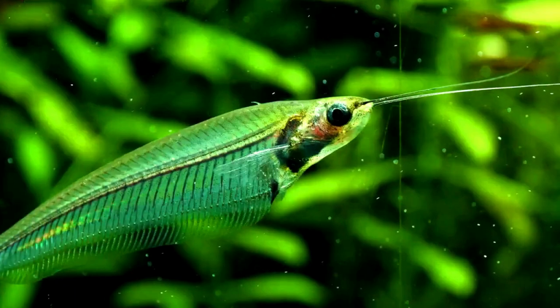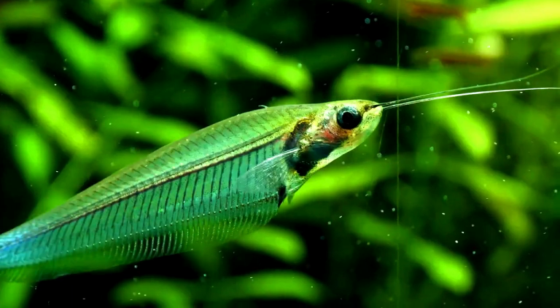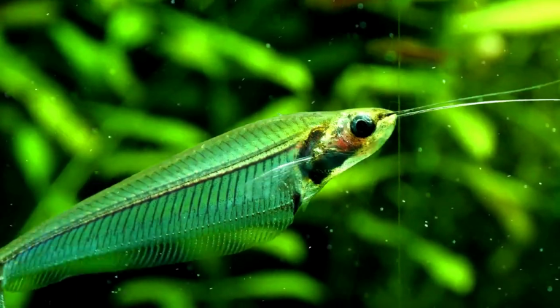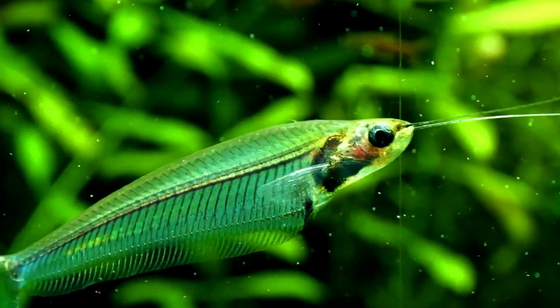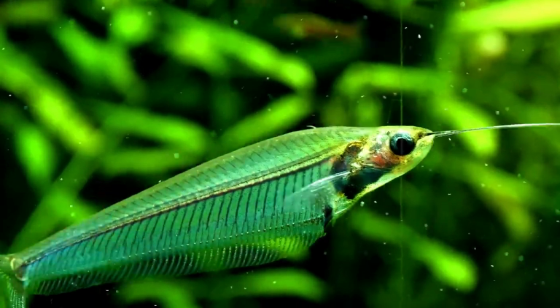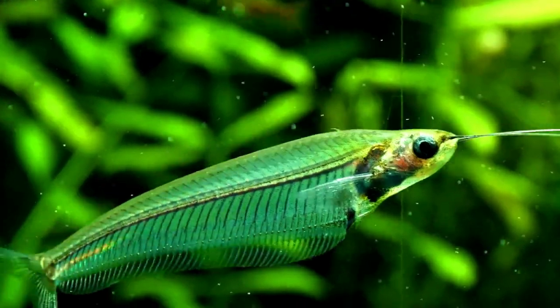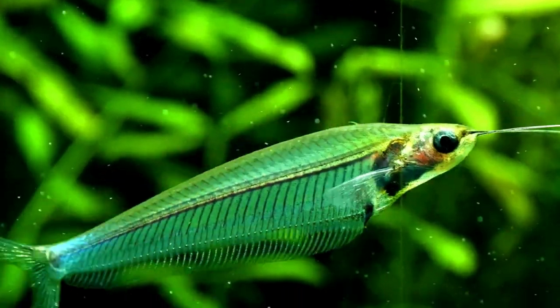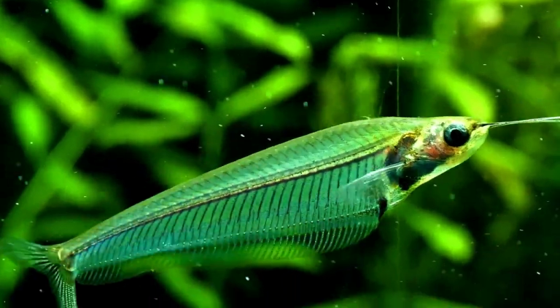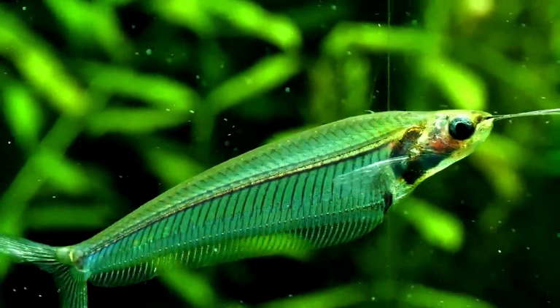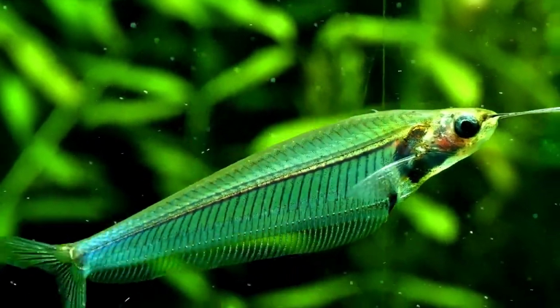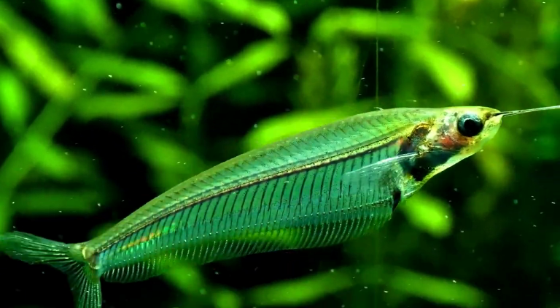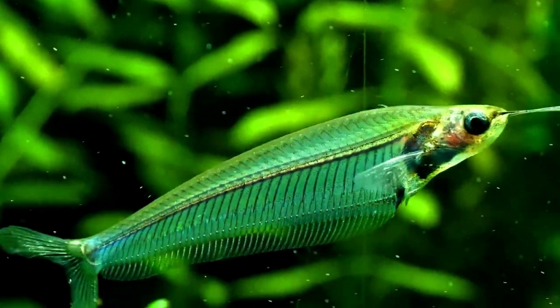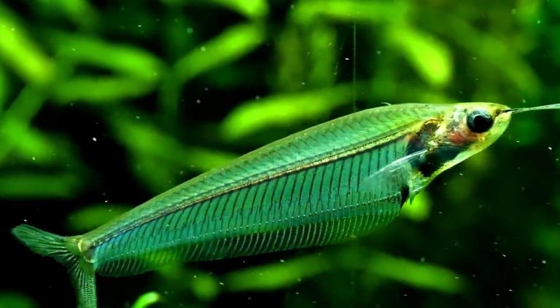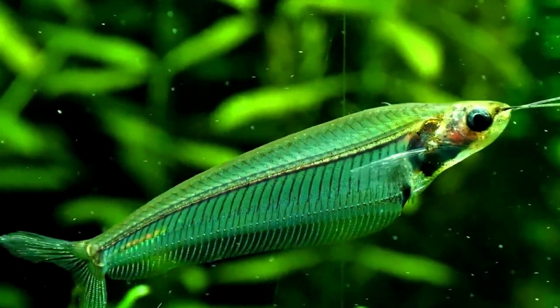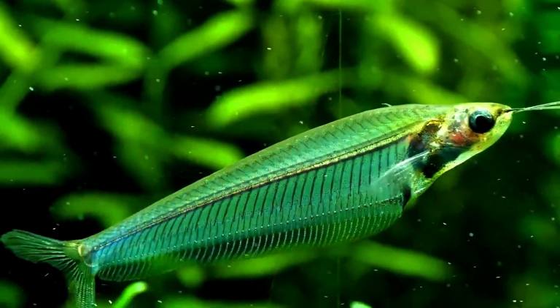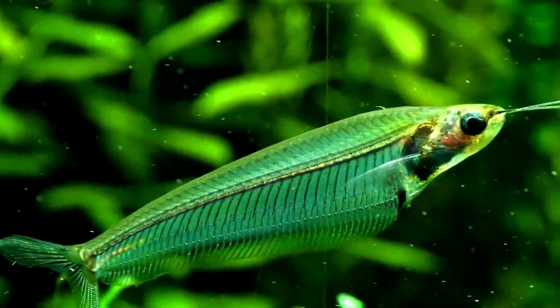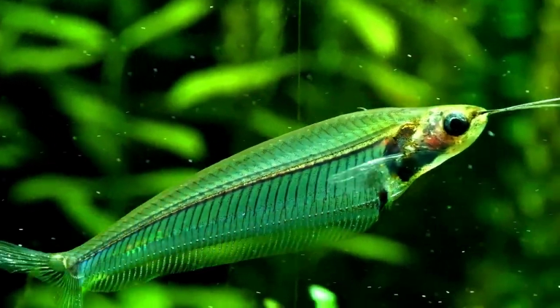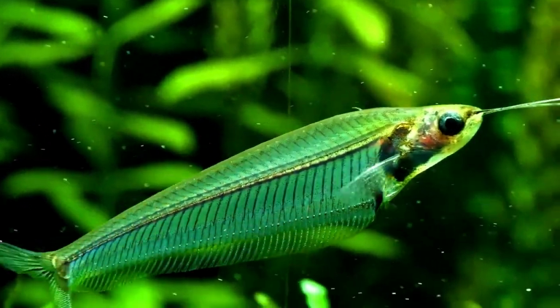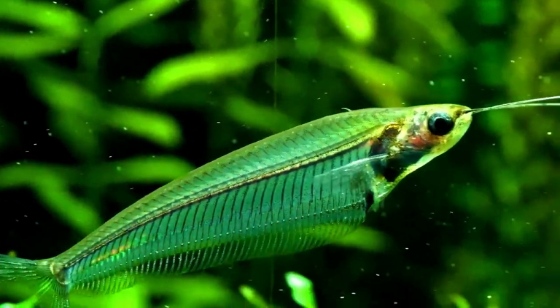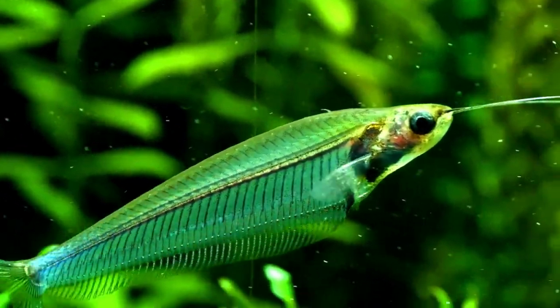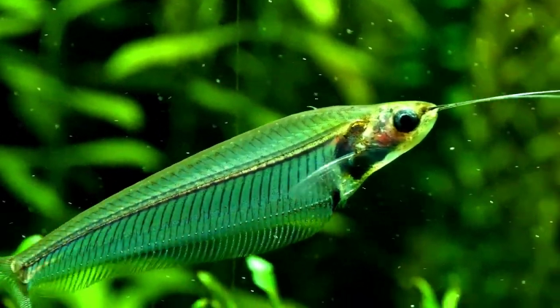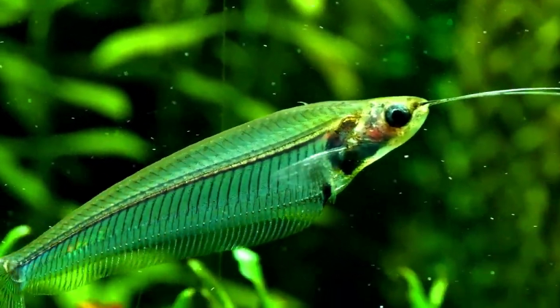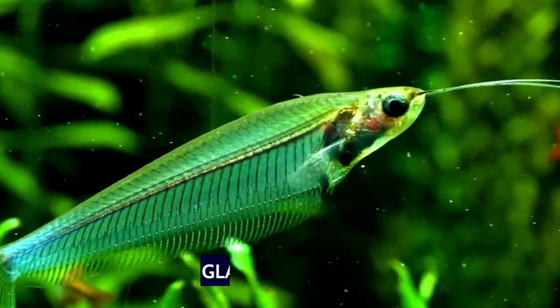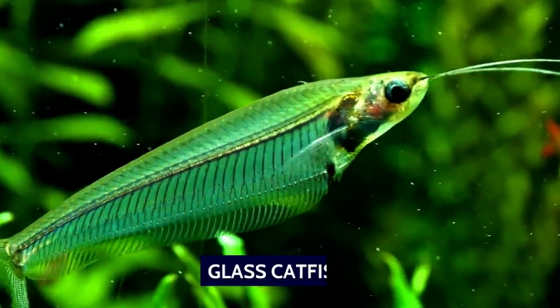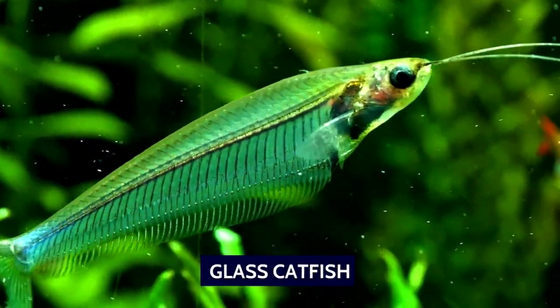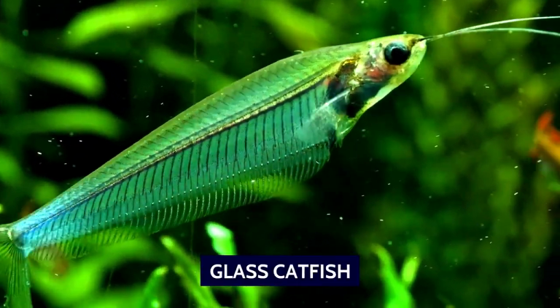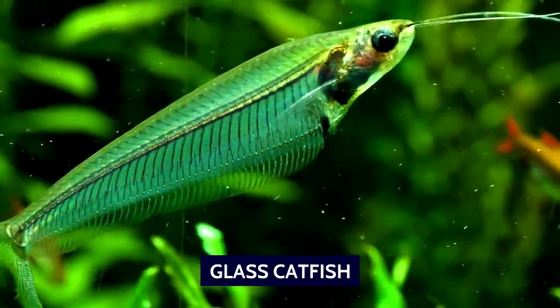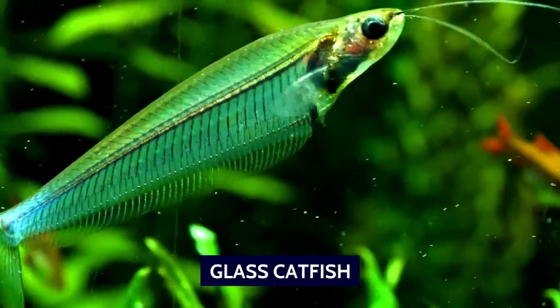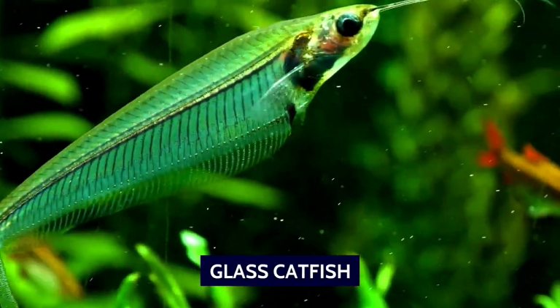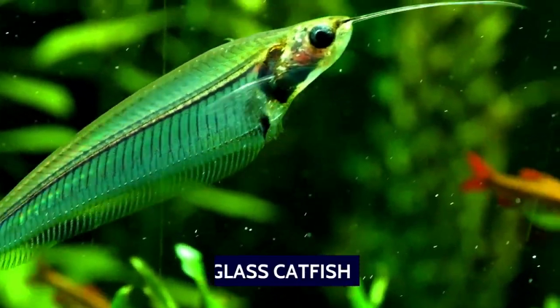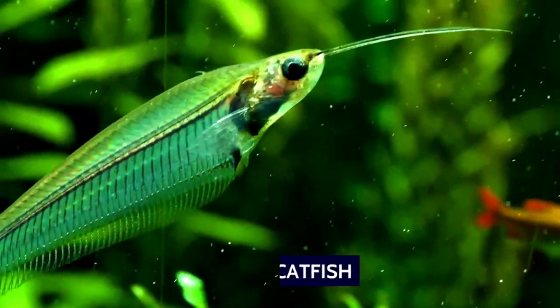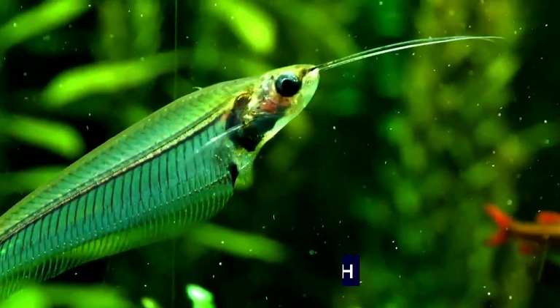Welcome to the channel. In today's video, we'll be taking a look at the fascinating glass catfish.